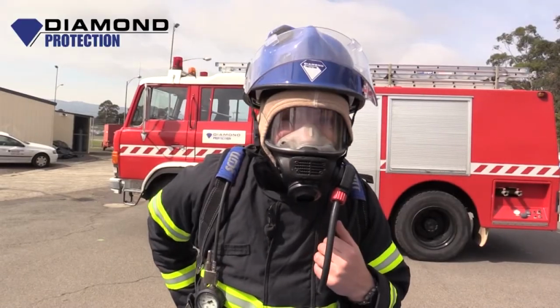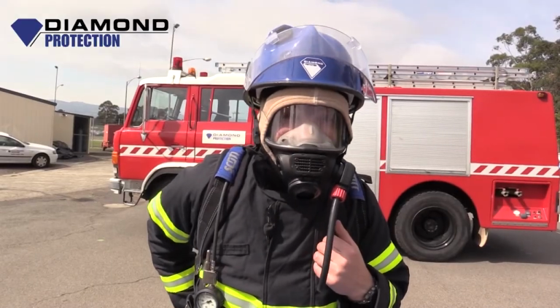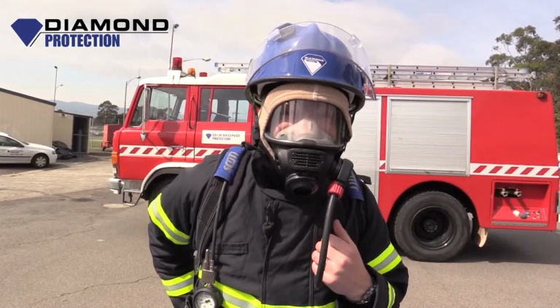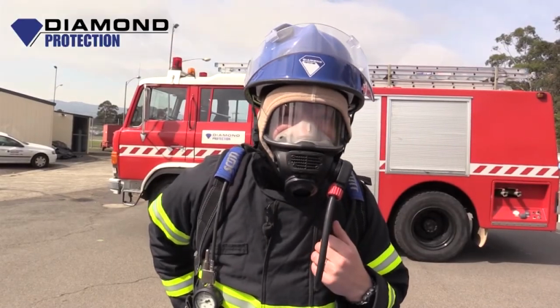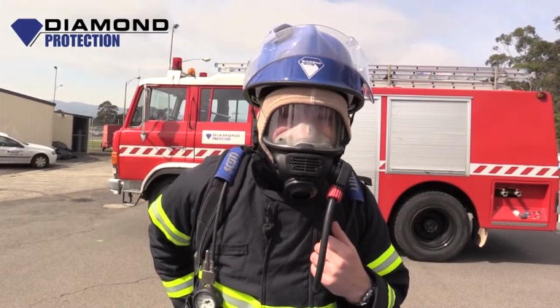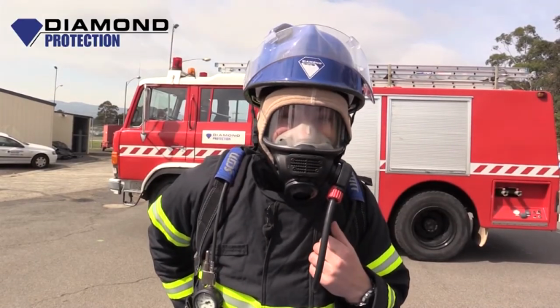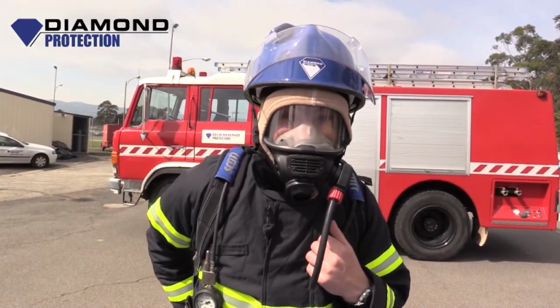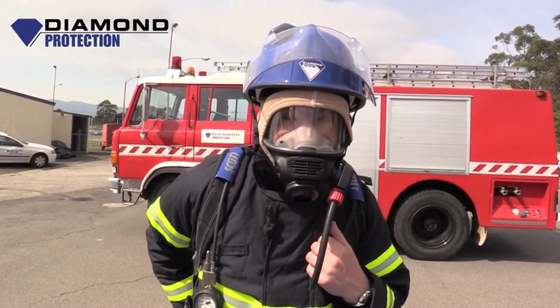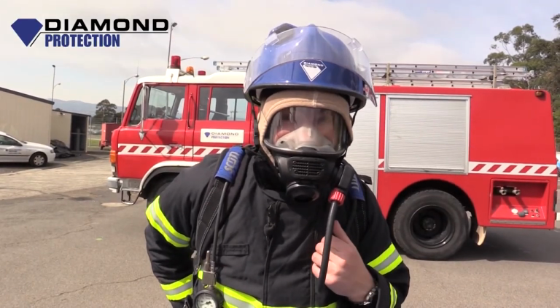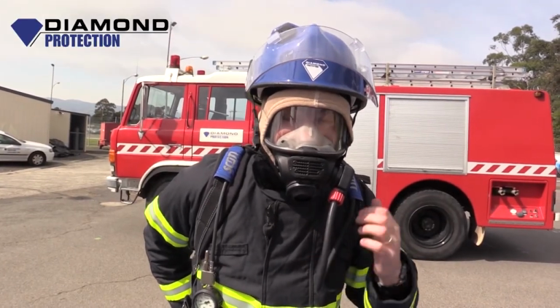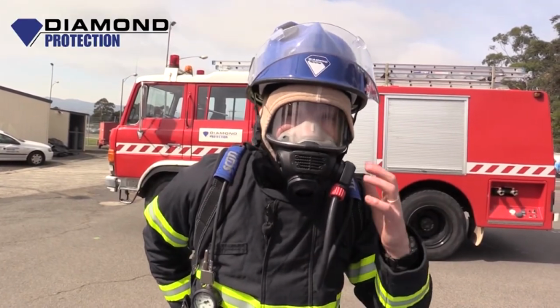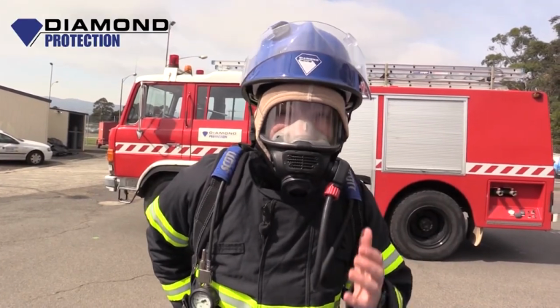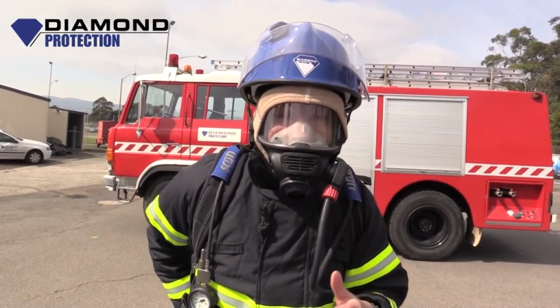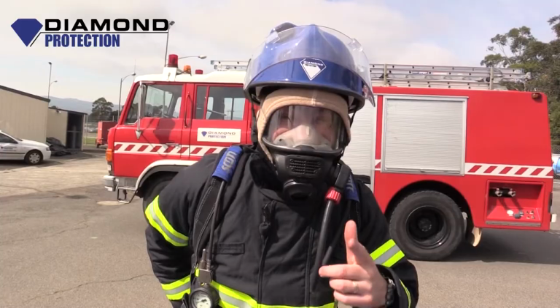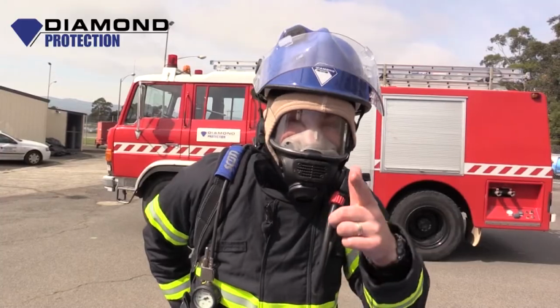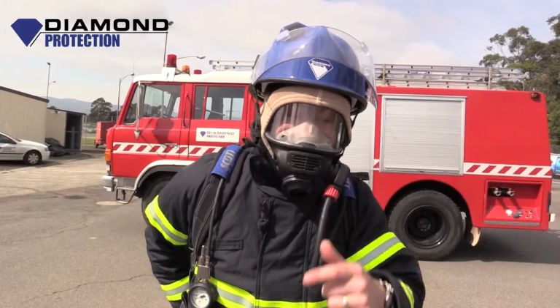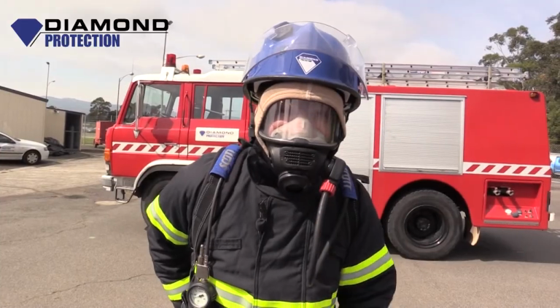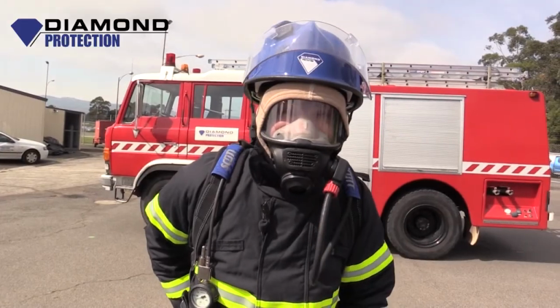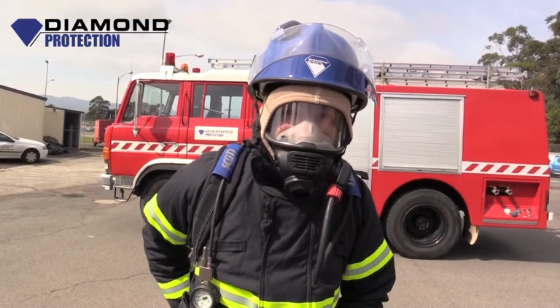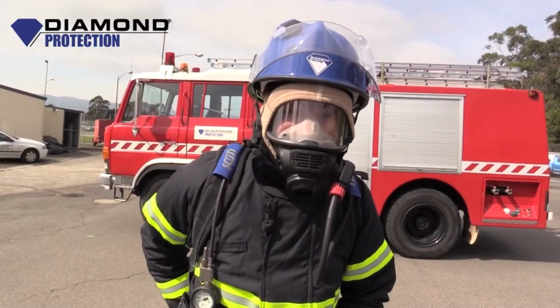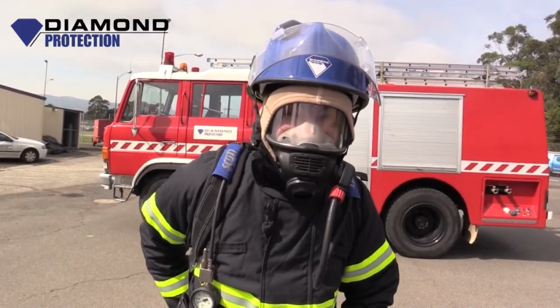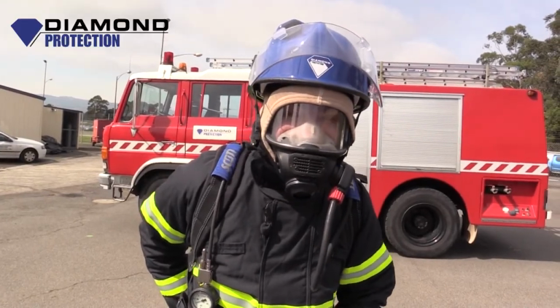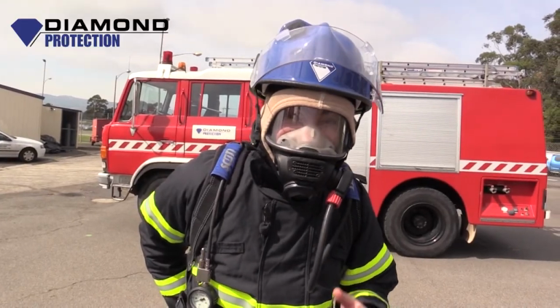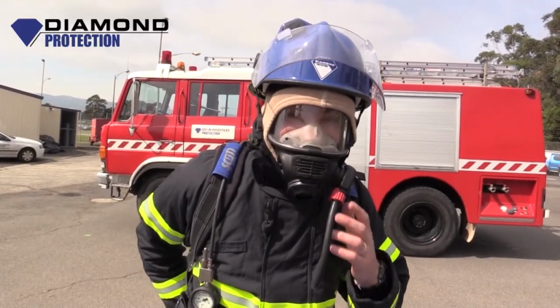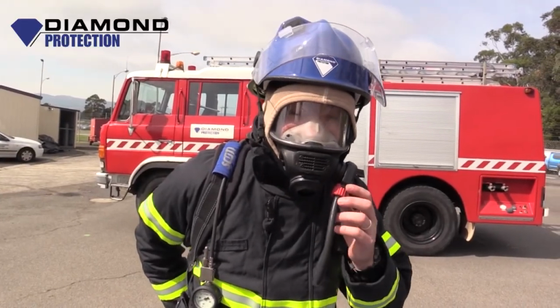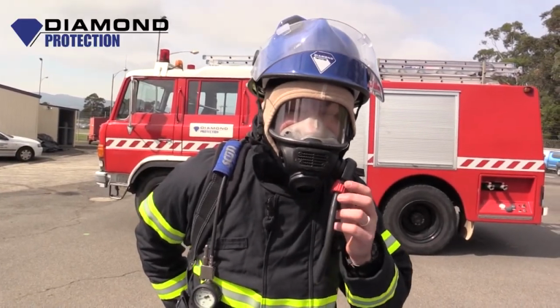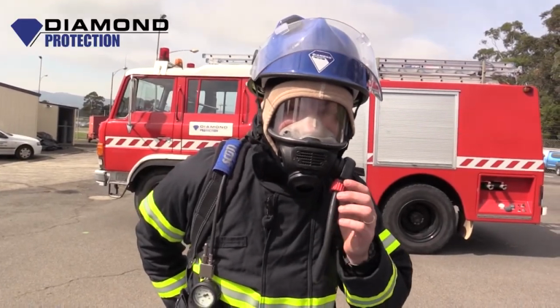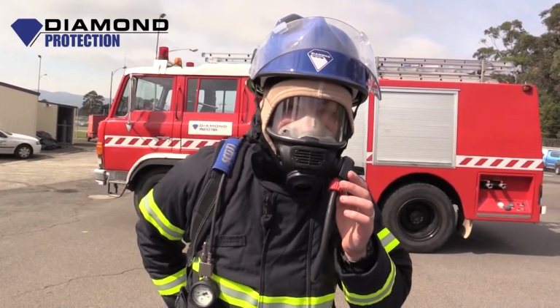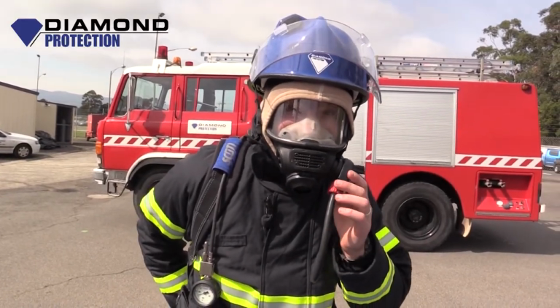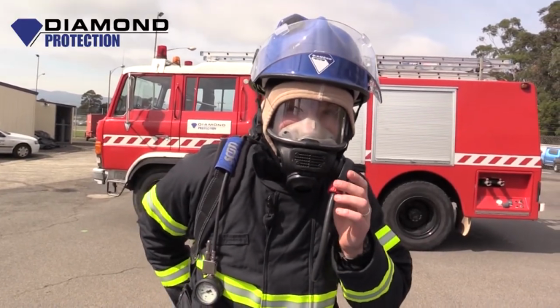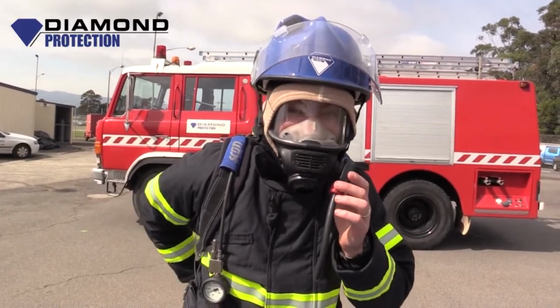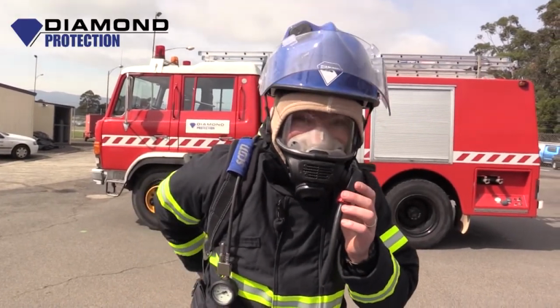Thanks for listening to the video. My name is Brian. Make sure you subscribe to Dime Protection. Thanks for your time. Bye.